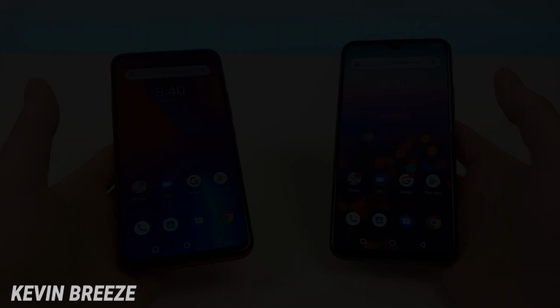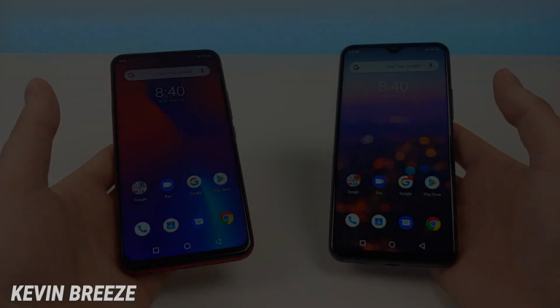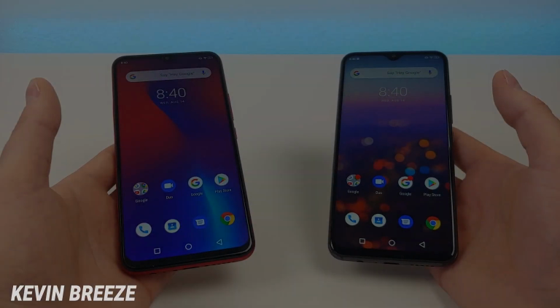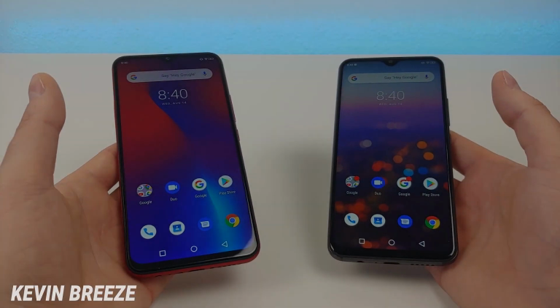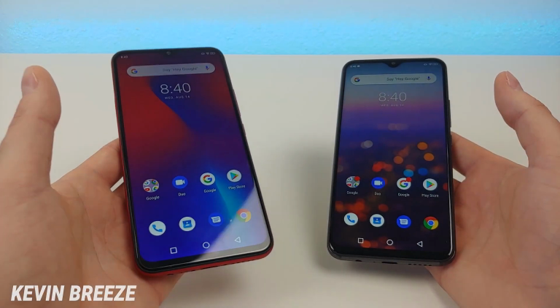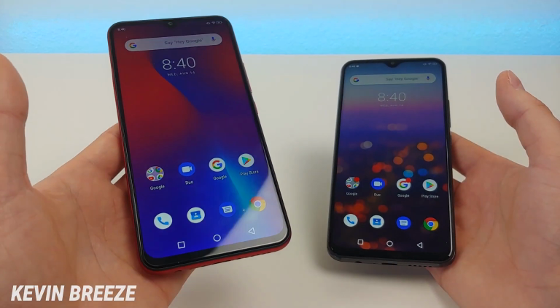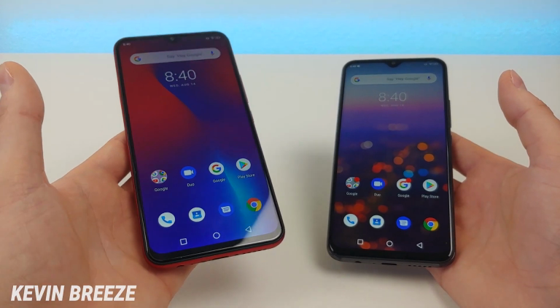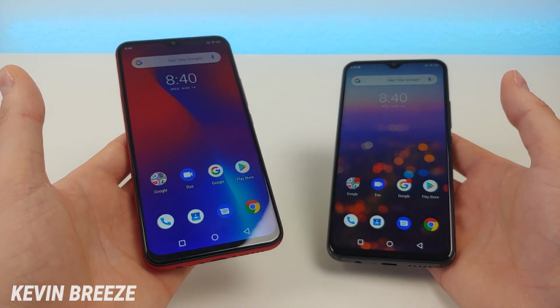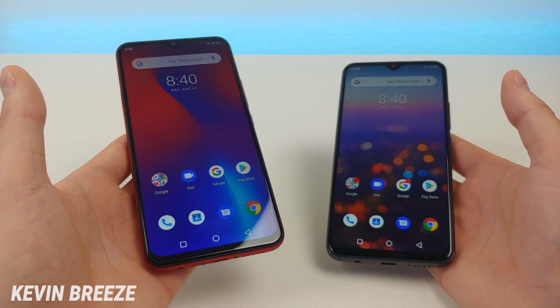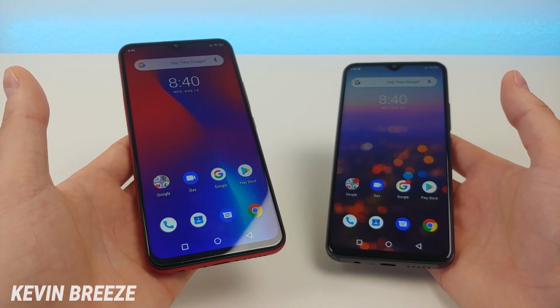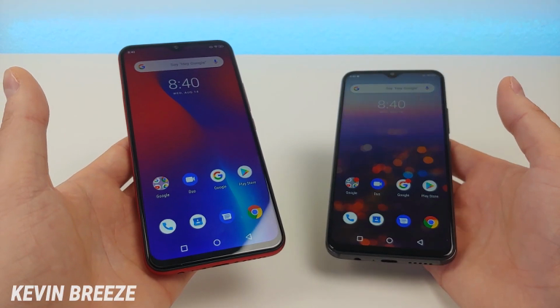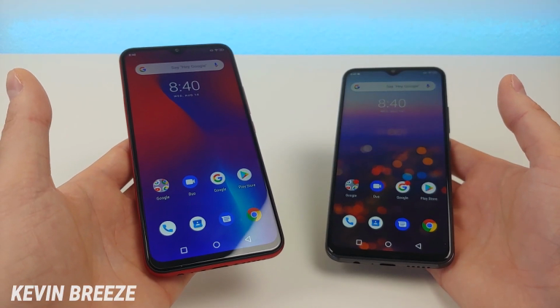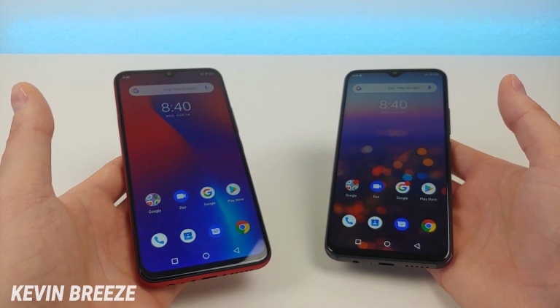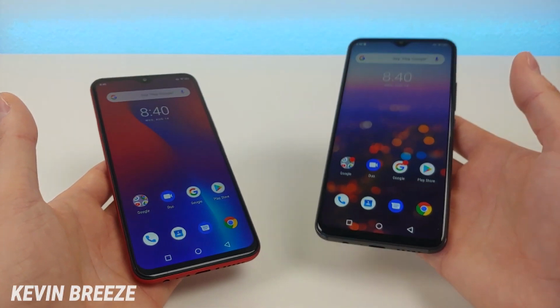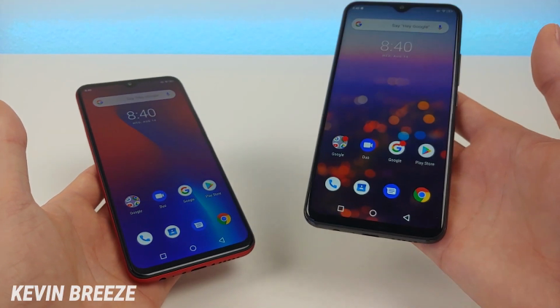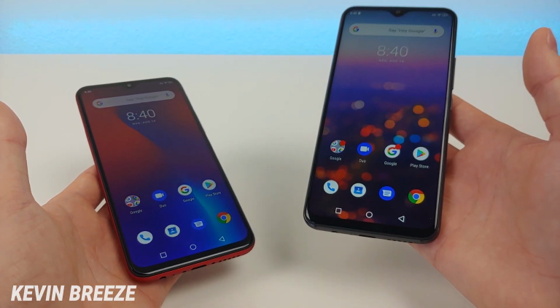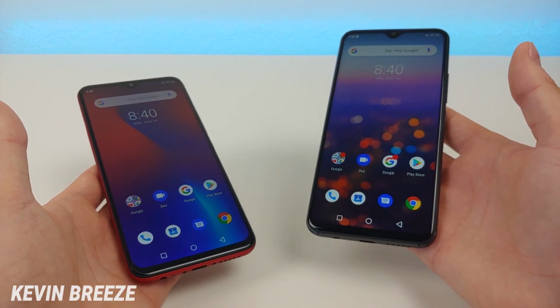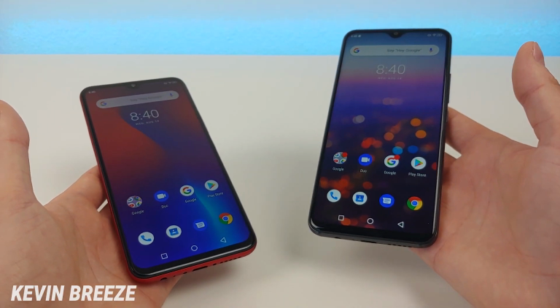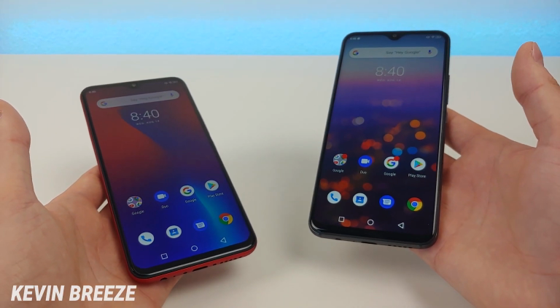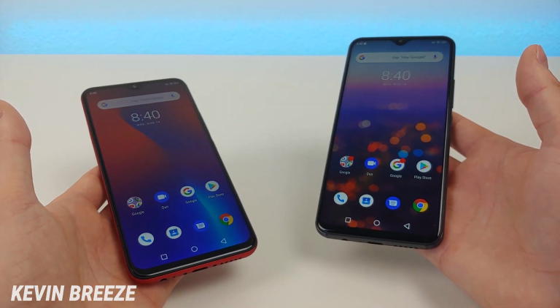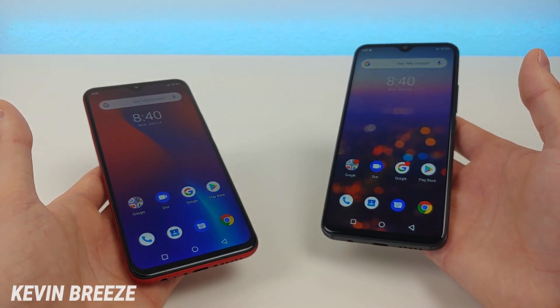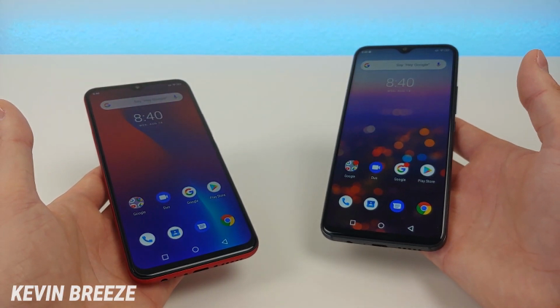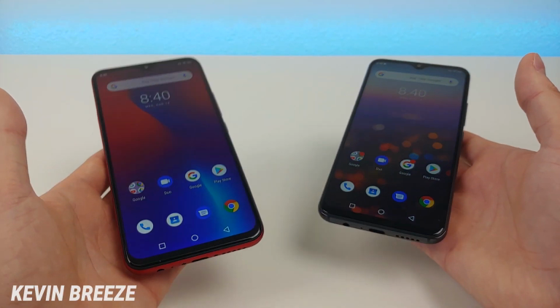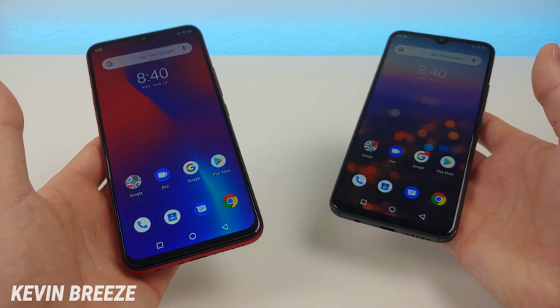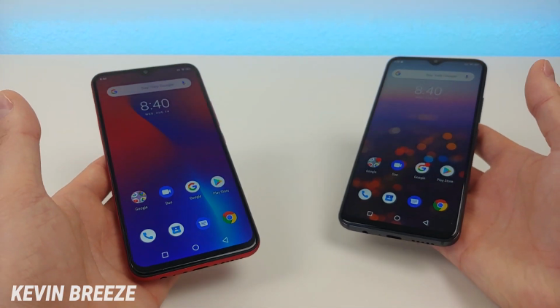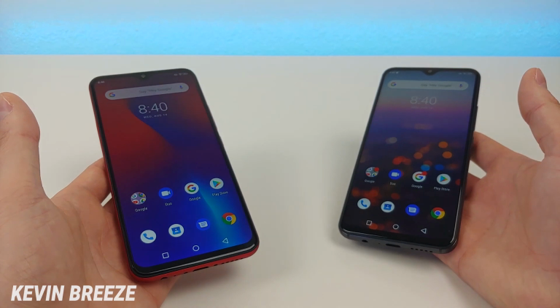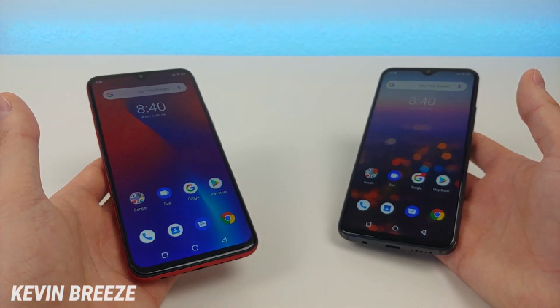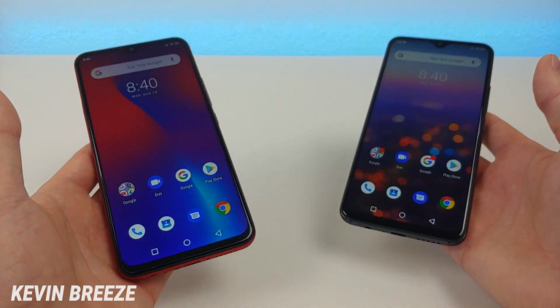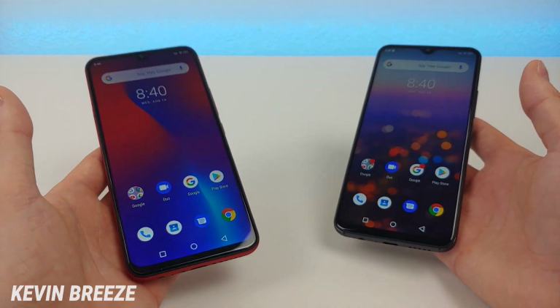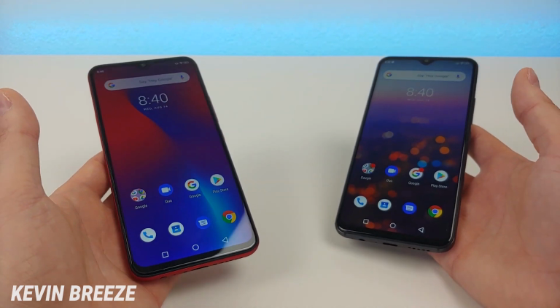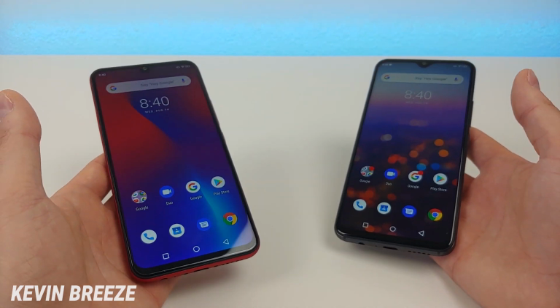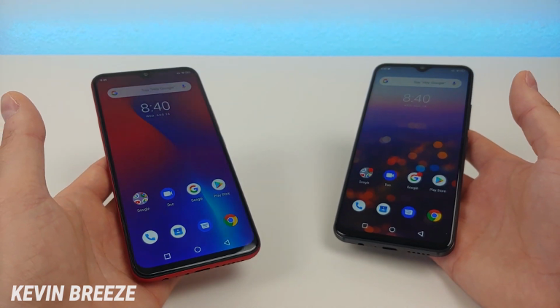Which is better, the Umidigi F1 Play or the Umidigi S3 Pro? Well in this video, we're going to find out.